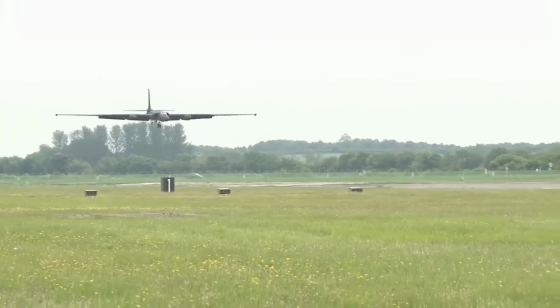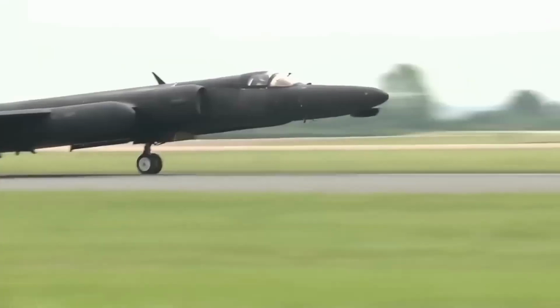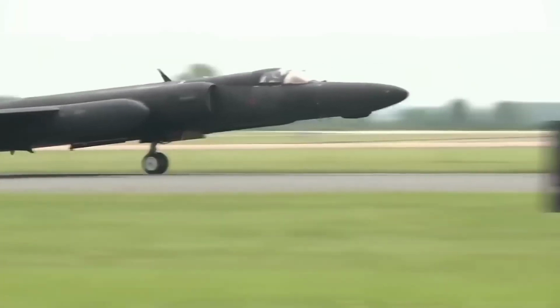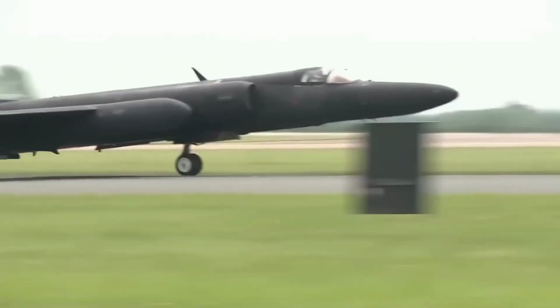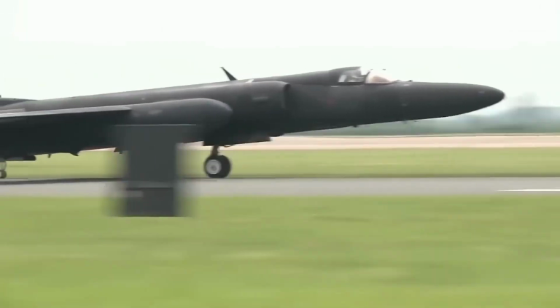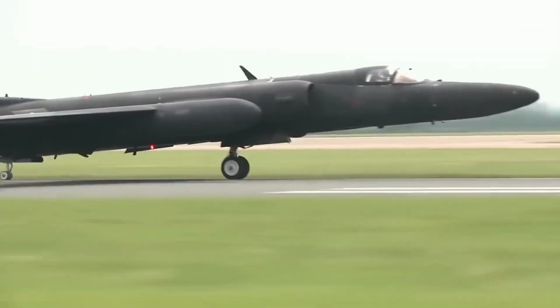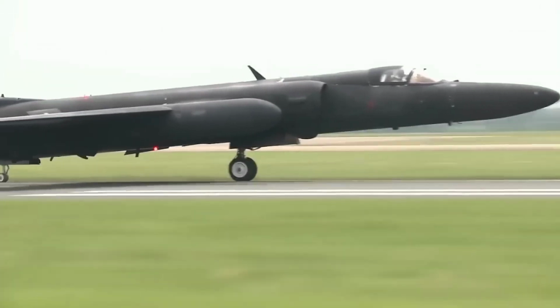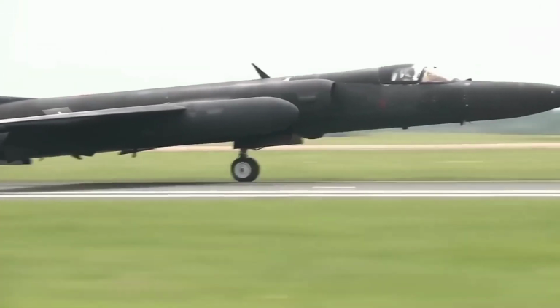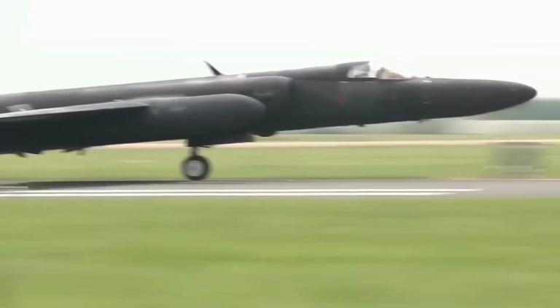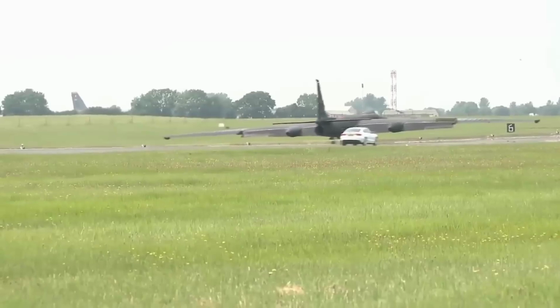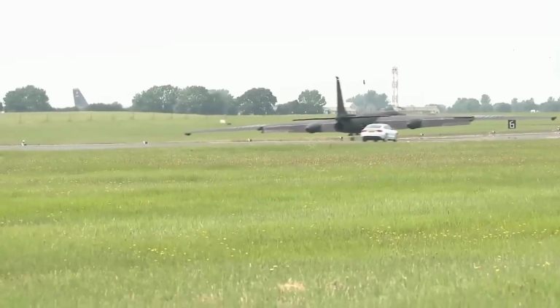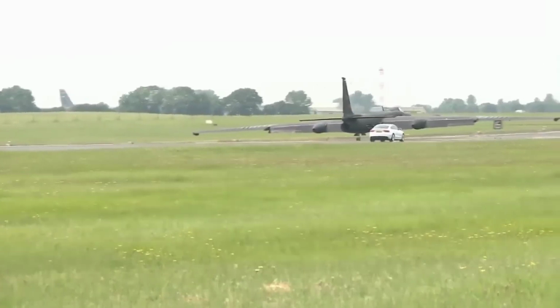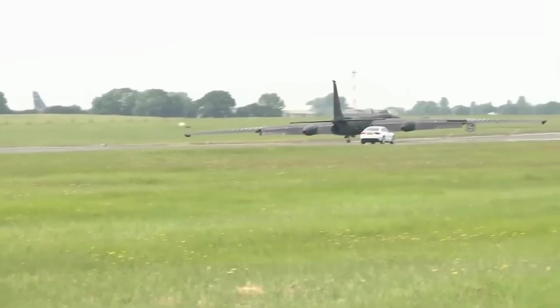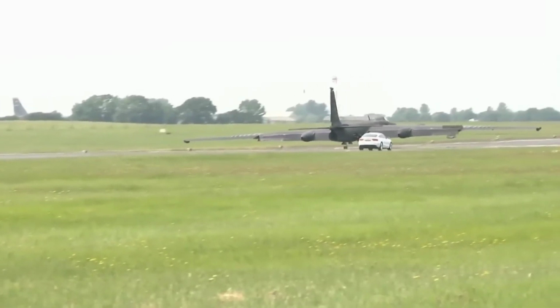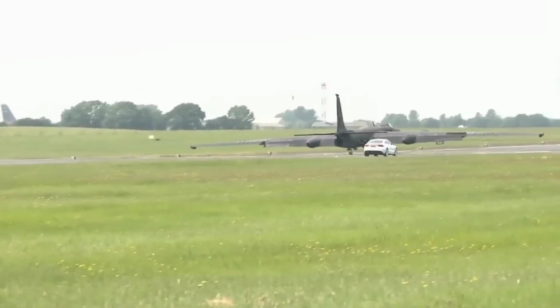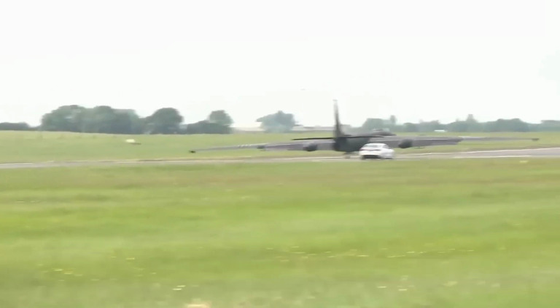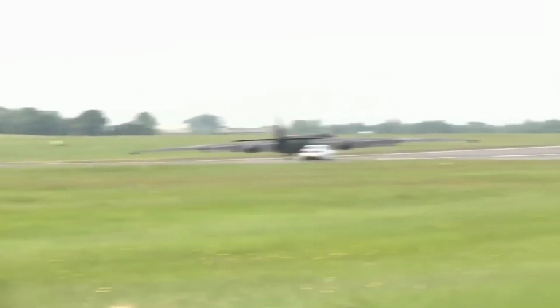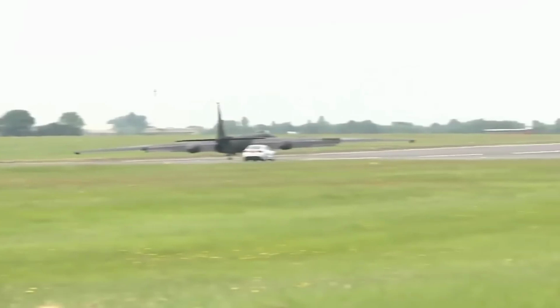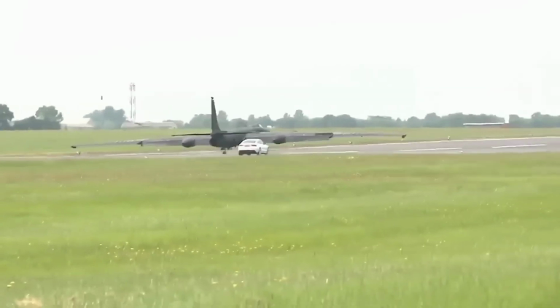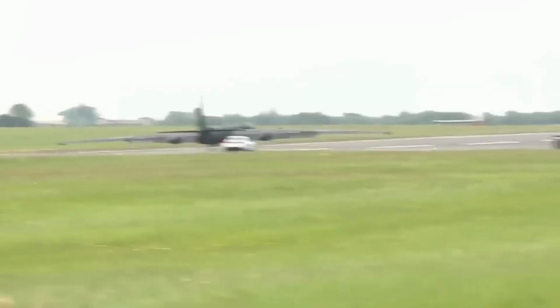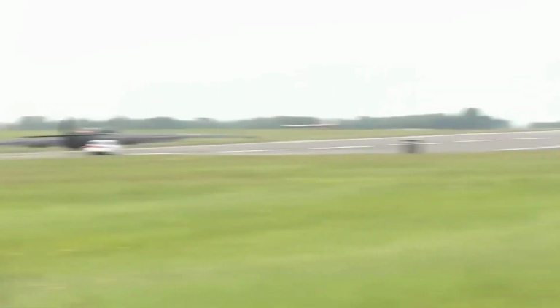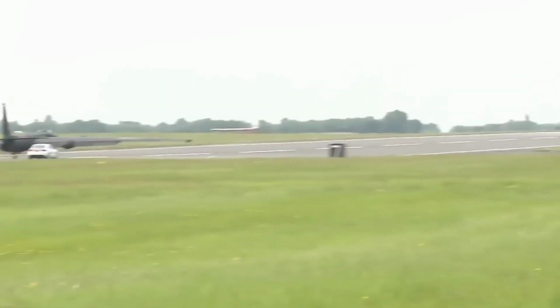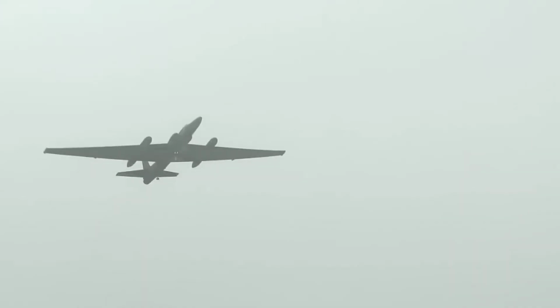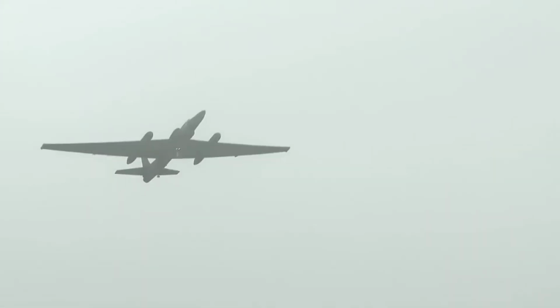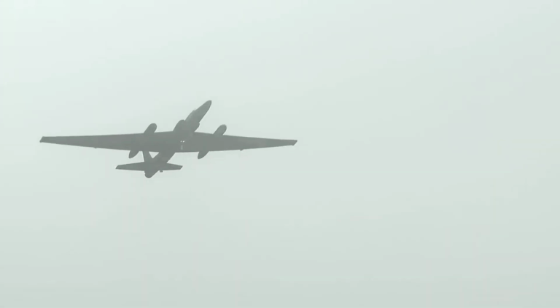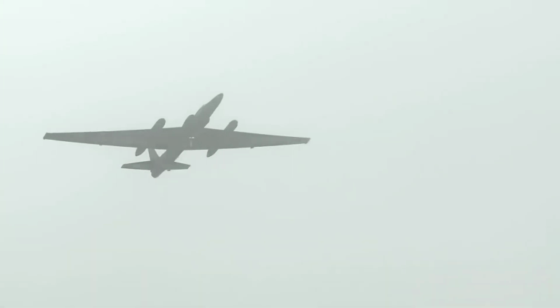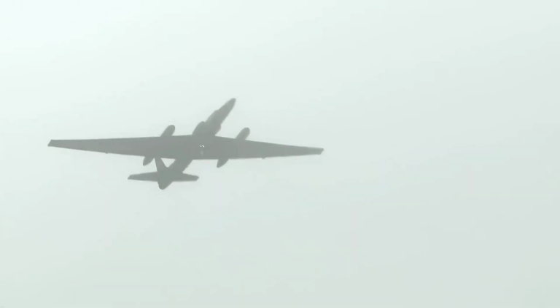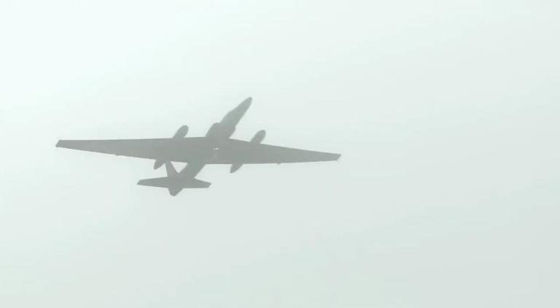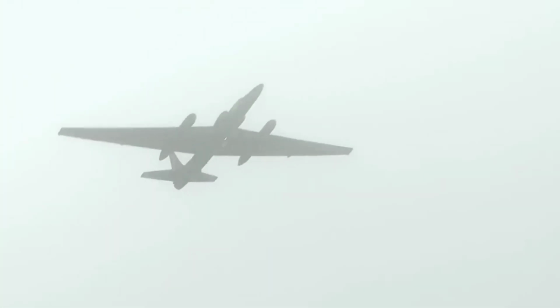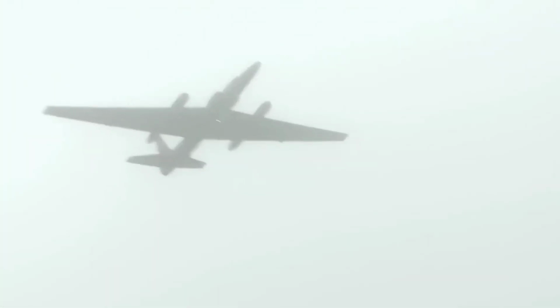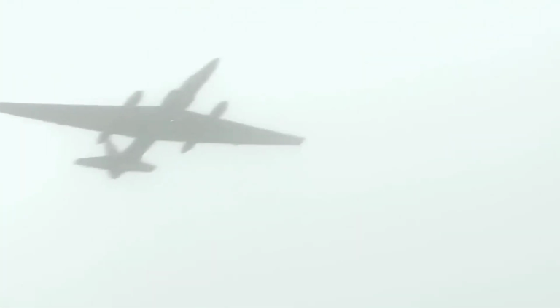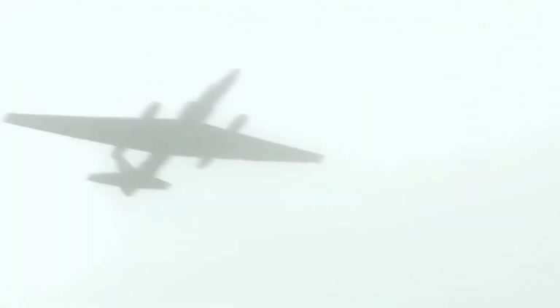The new touchscreens also allow for a more efficient presentation of data to the pilot, who can make faster and more informed decisions.